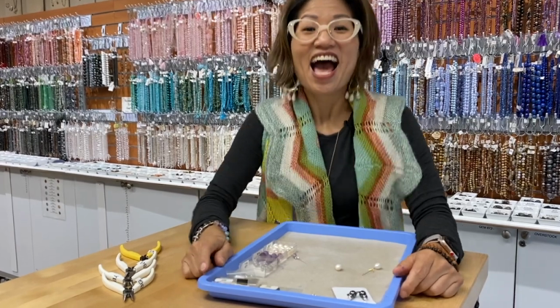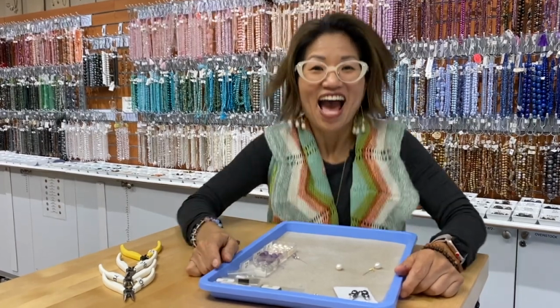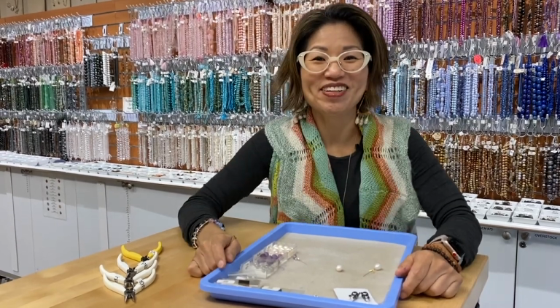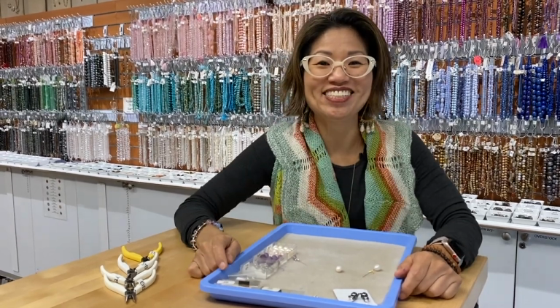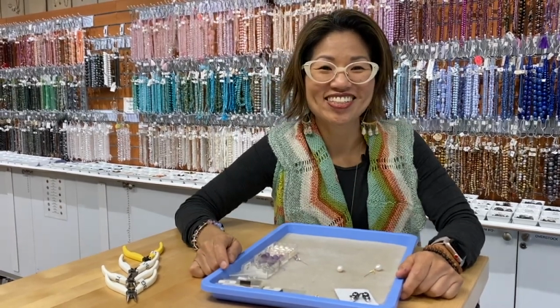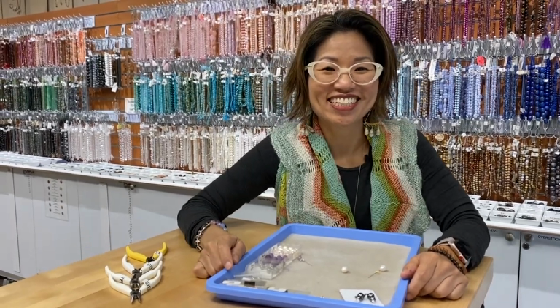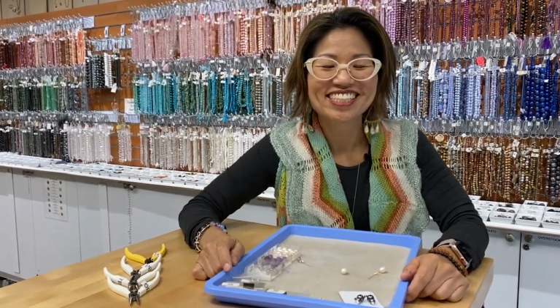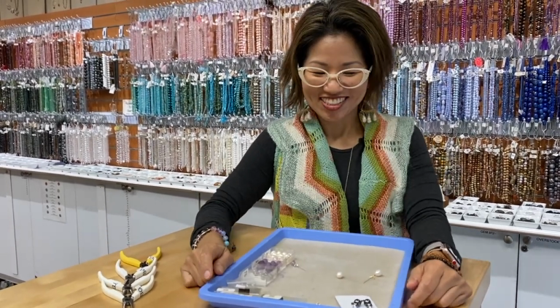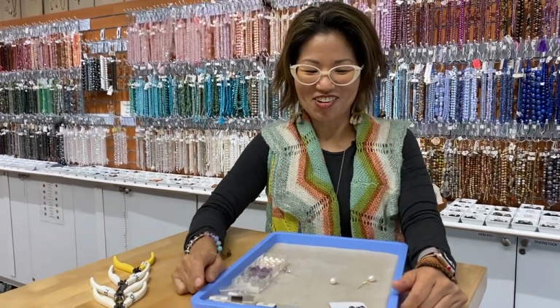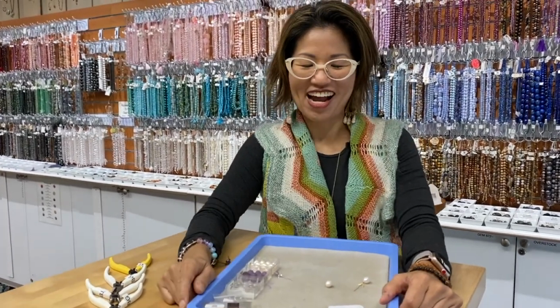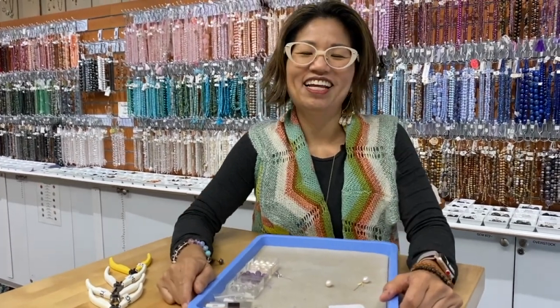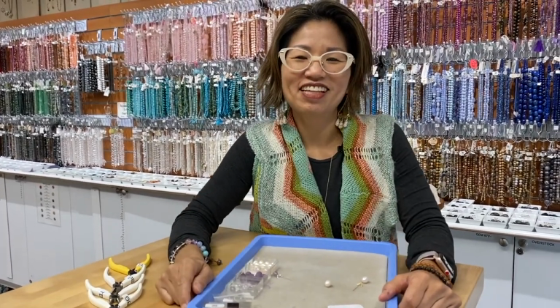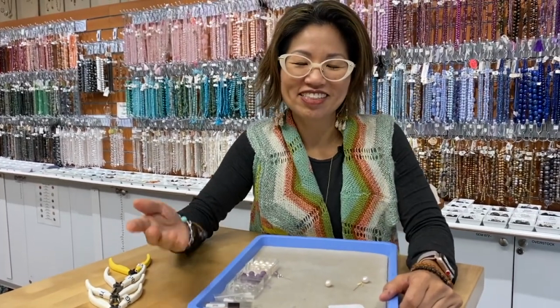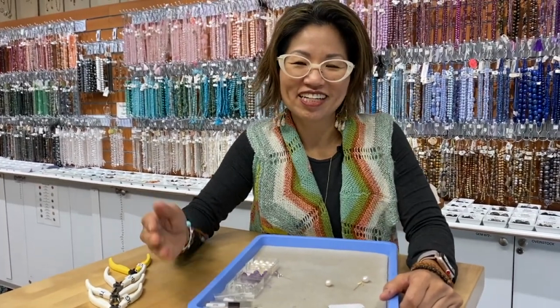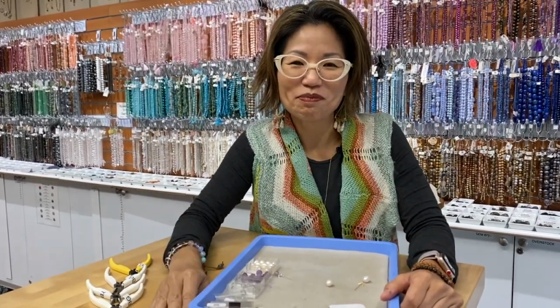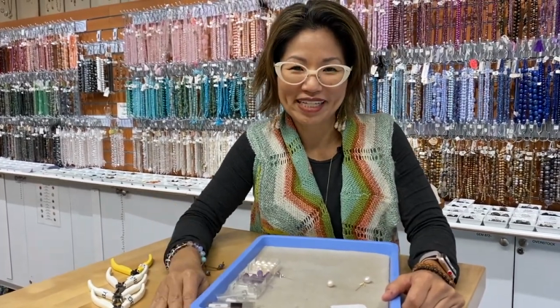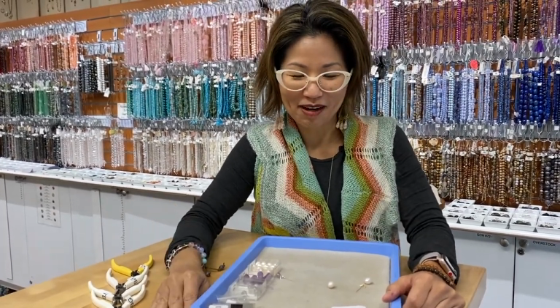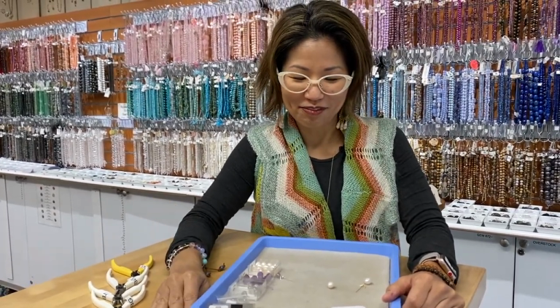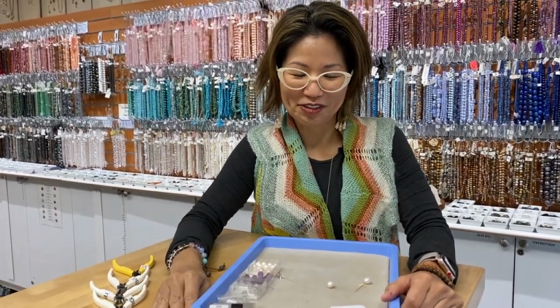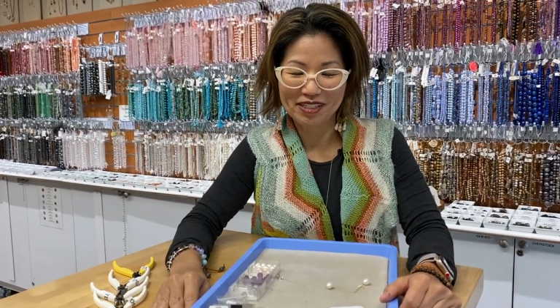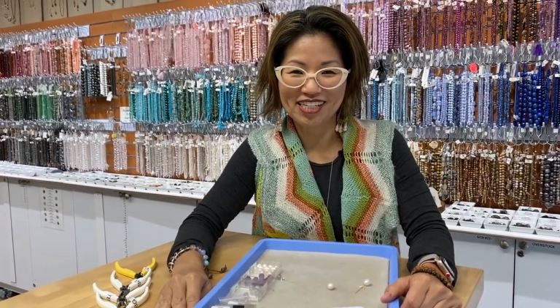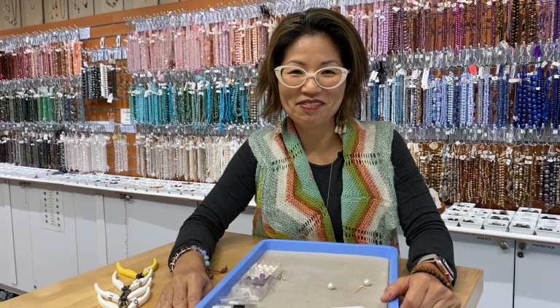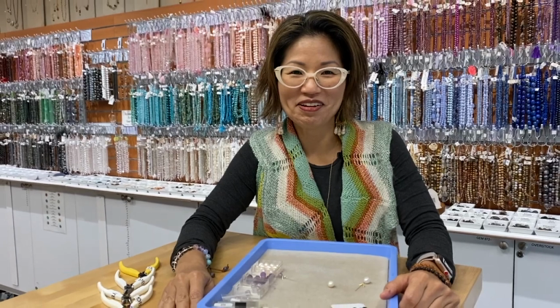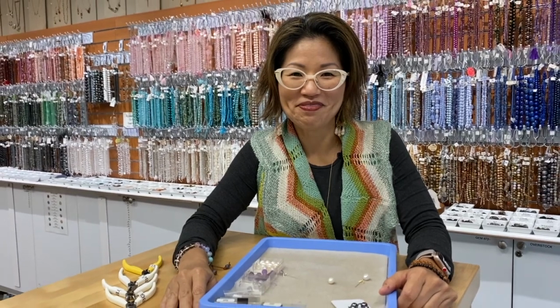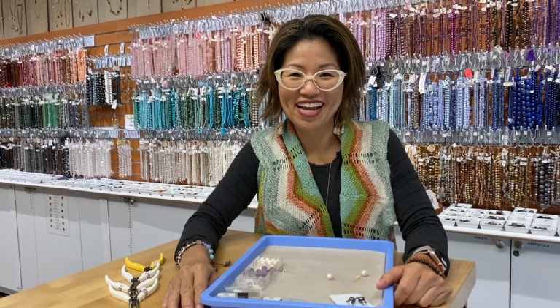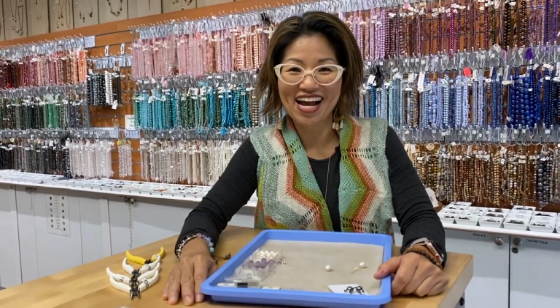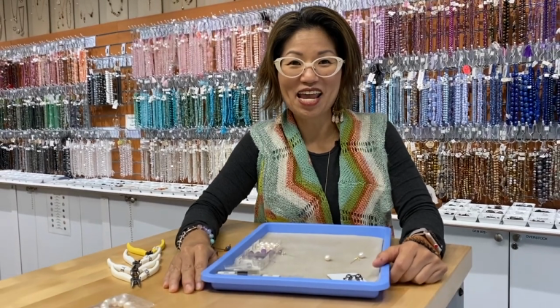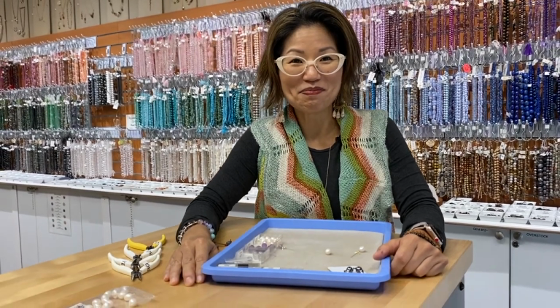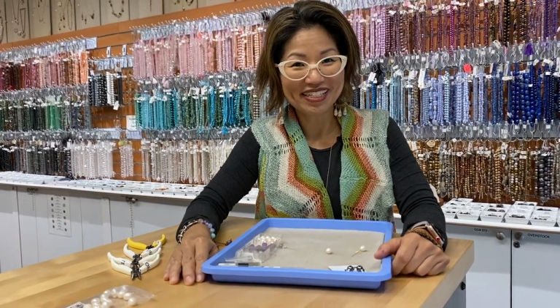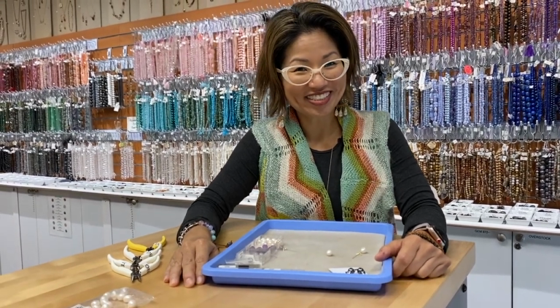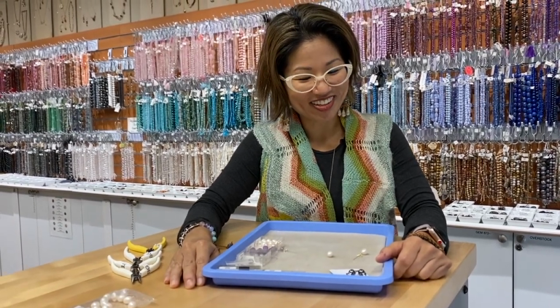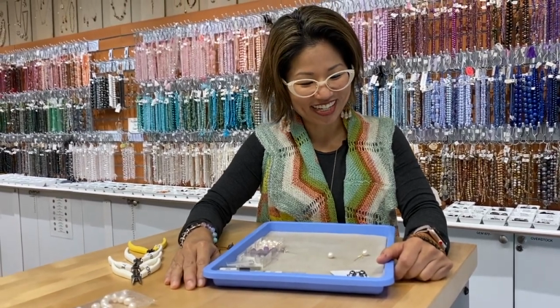Happy Easter! That was like a little bunny hop for you, because I'm gonna make a bunny charm.